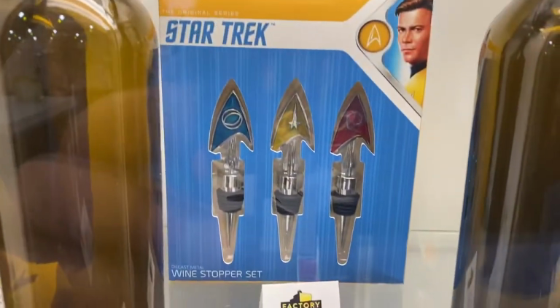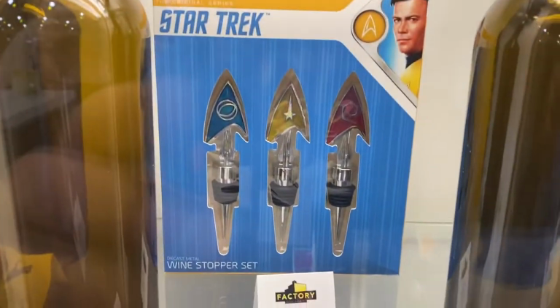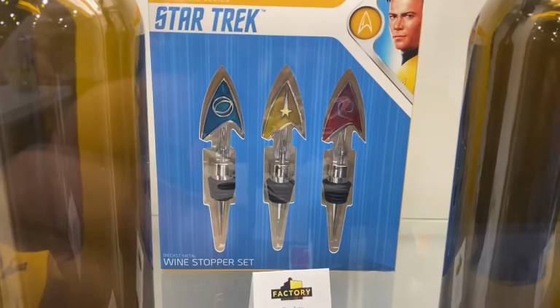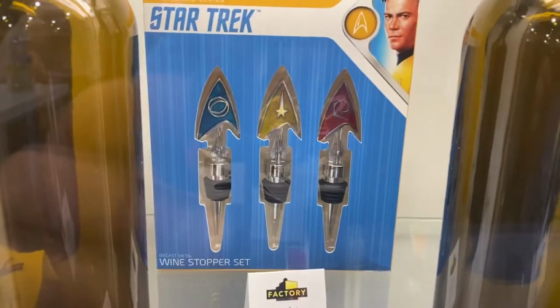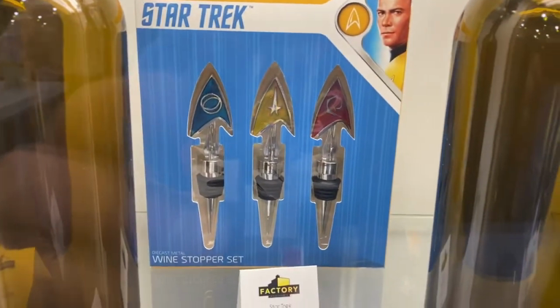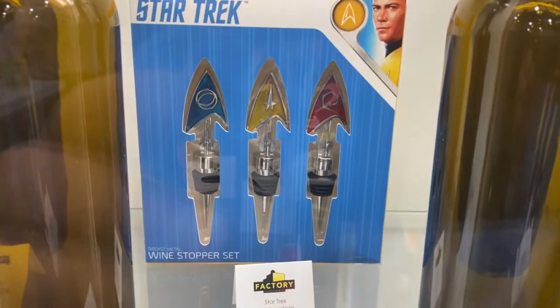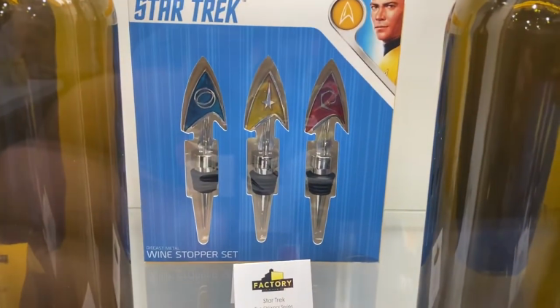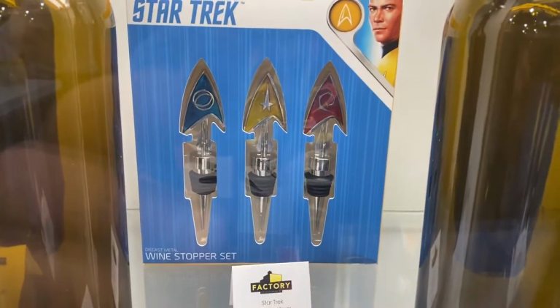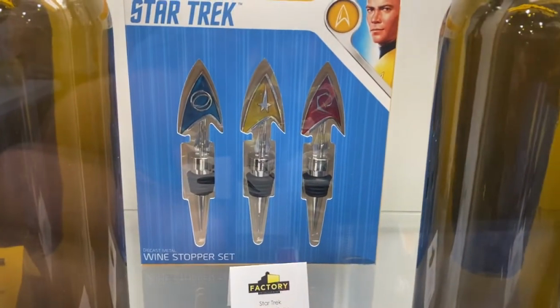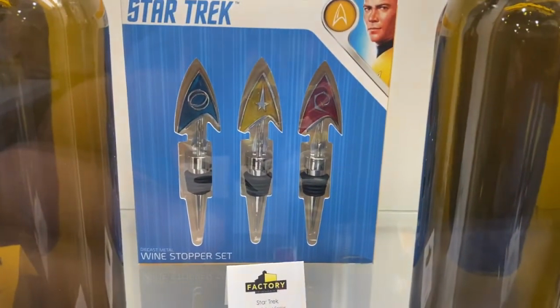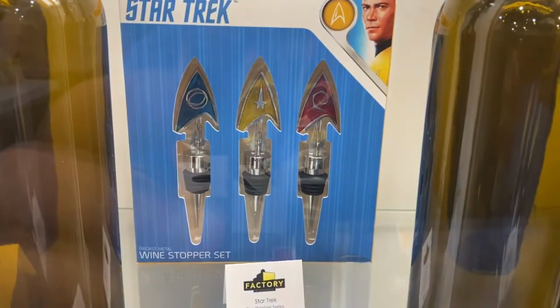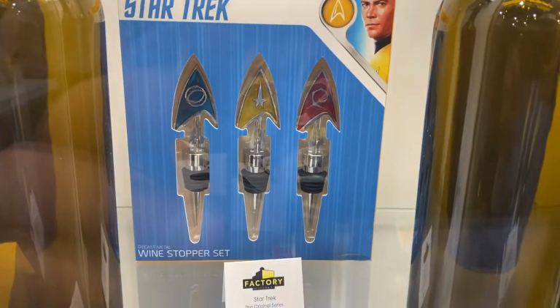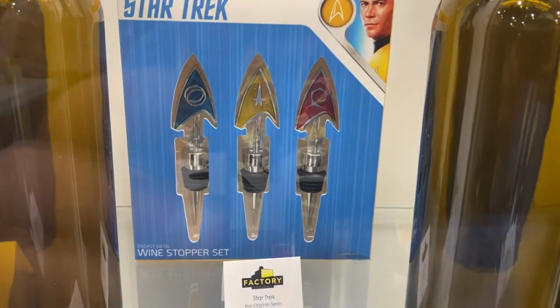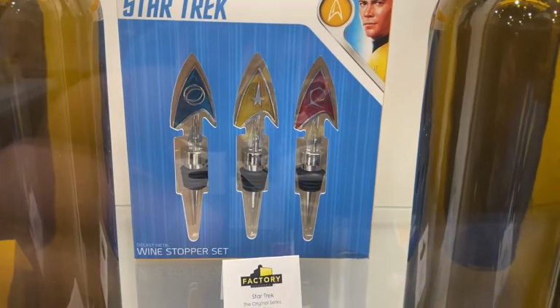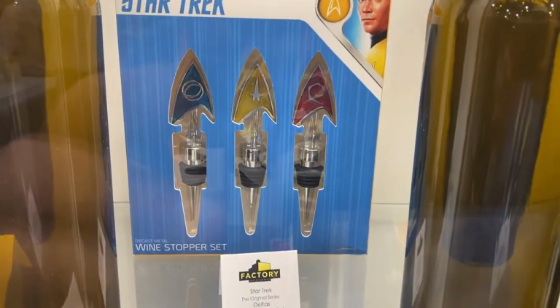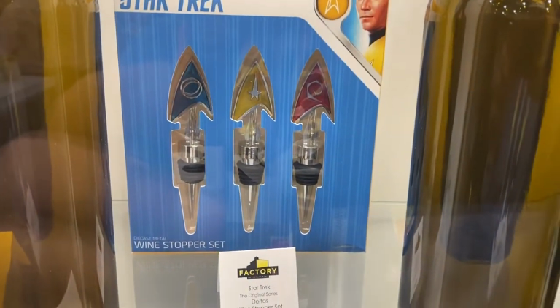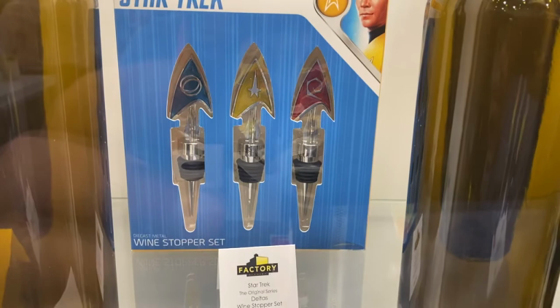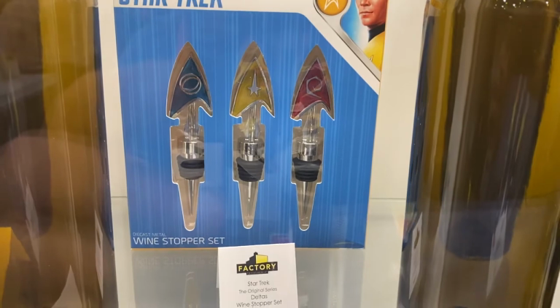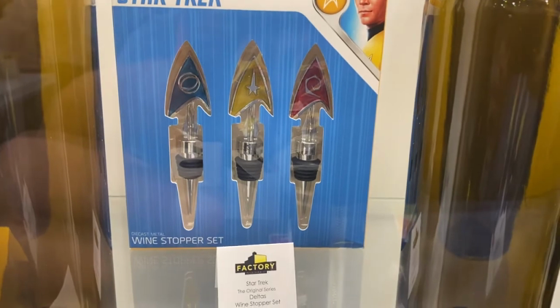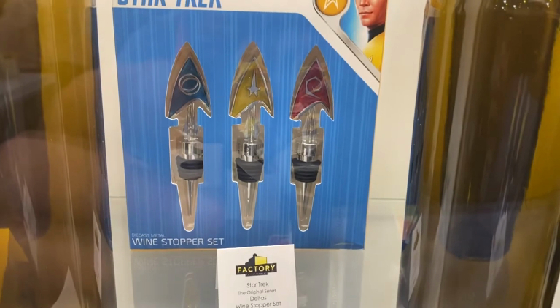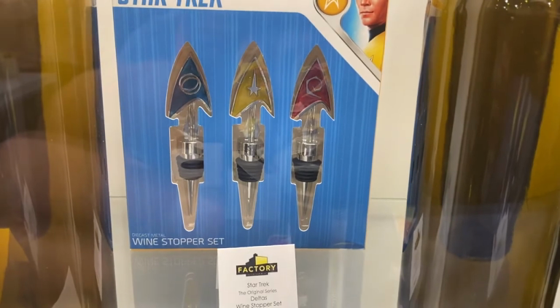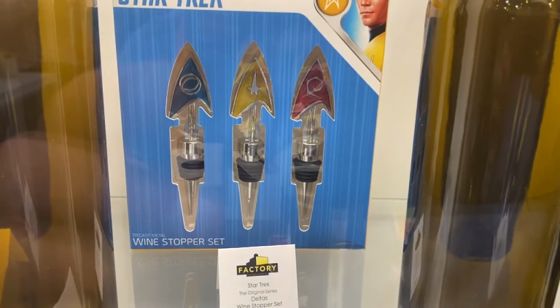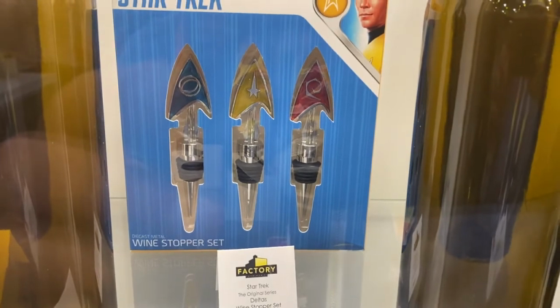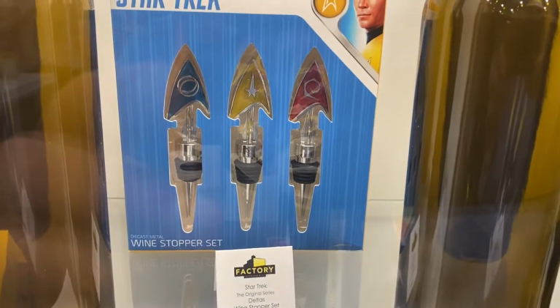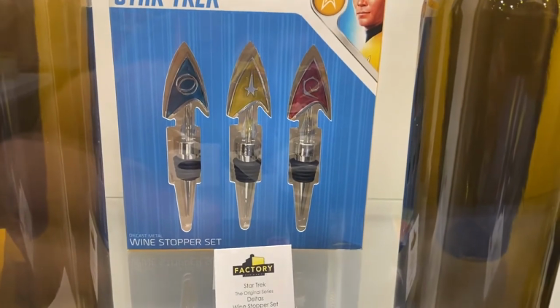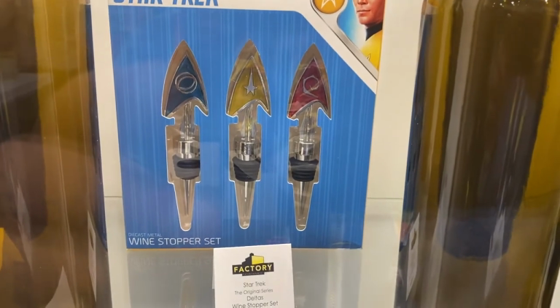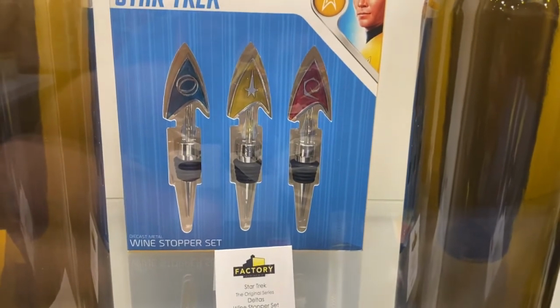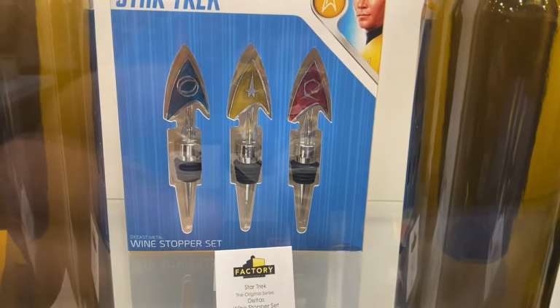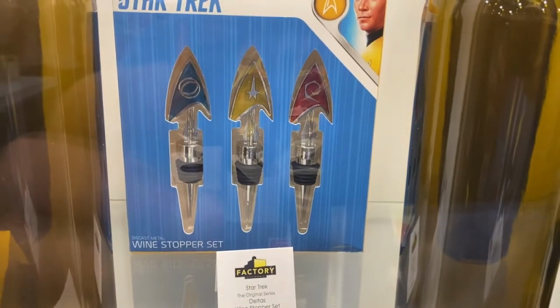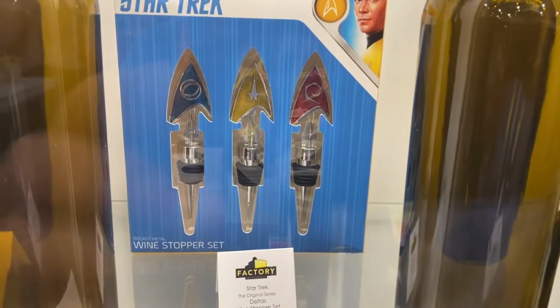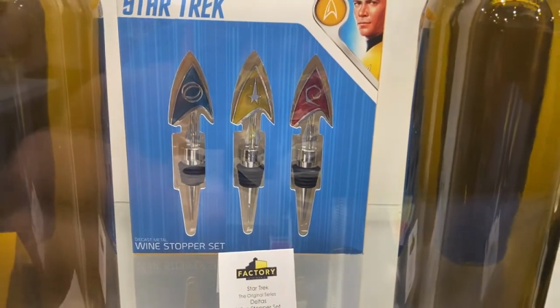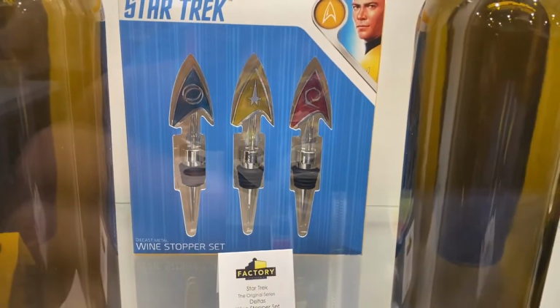Packaging looks really nice for those. All the insignias, the deltas.